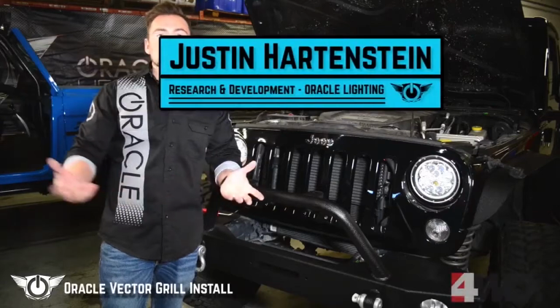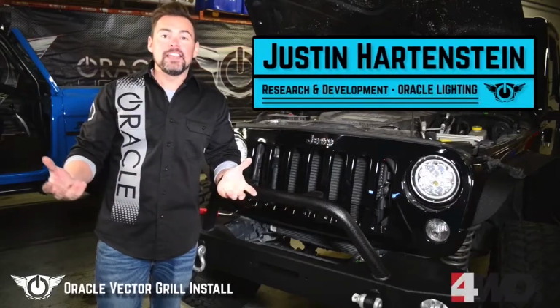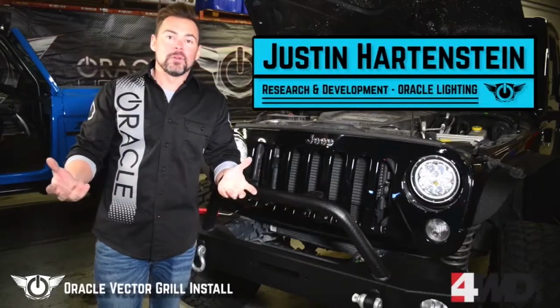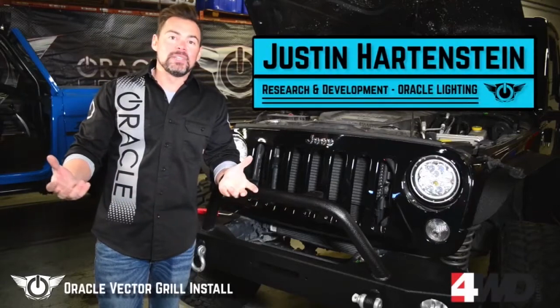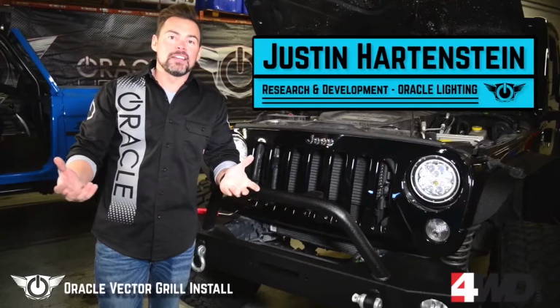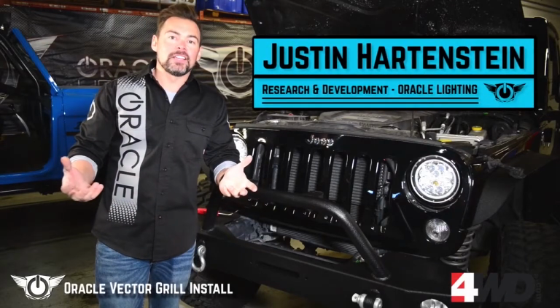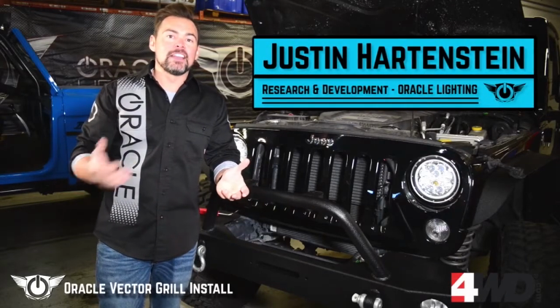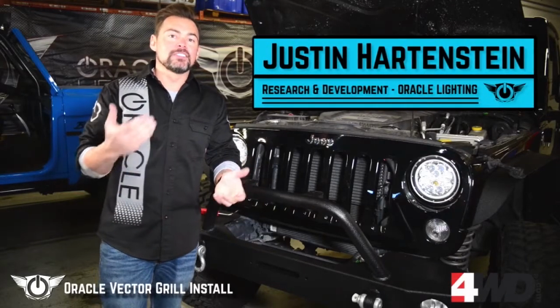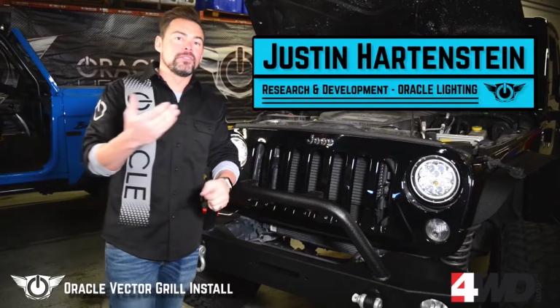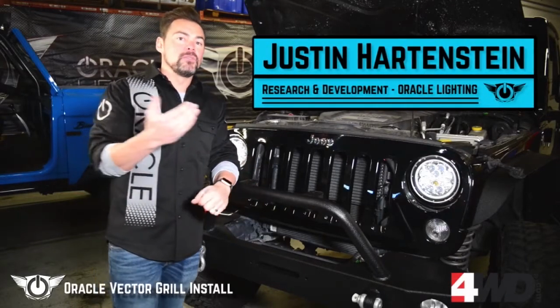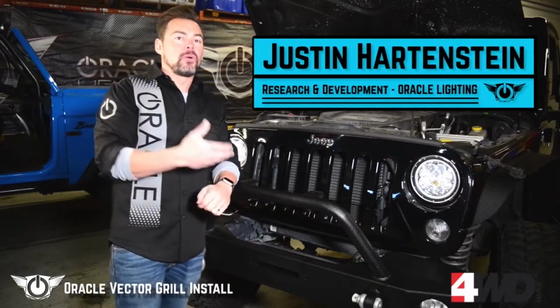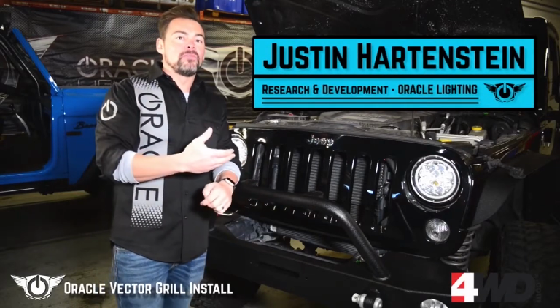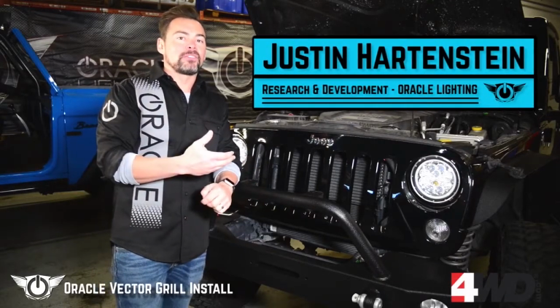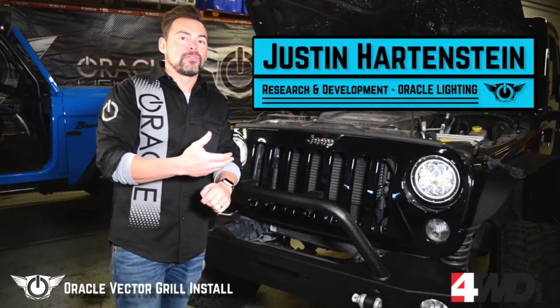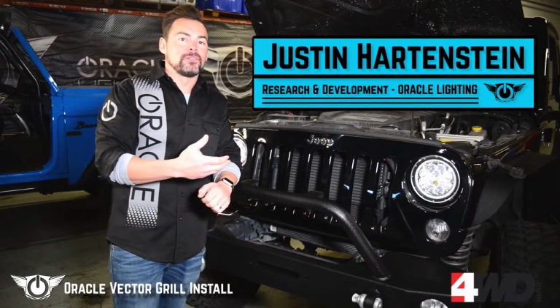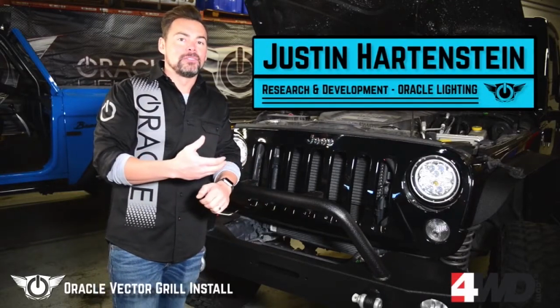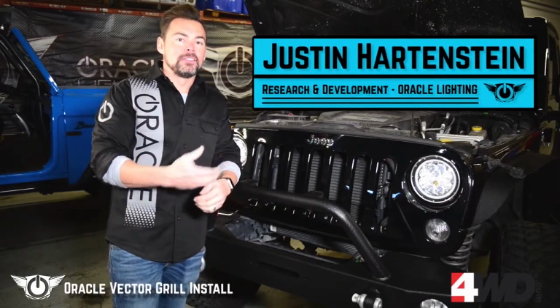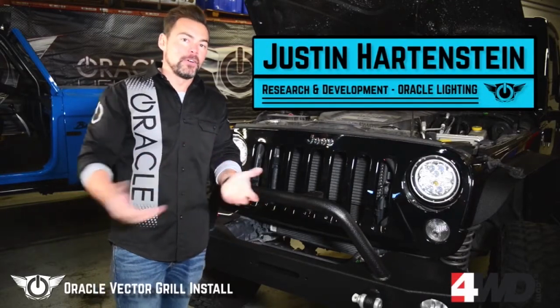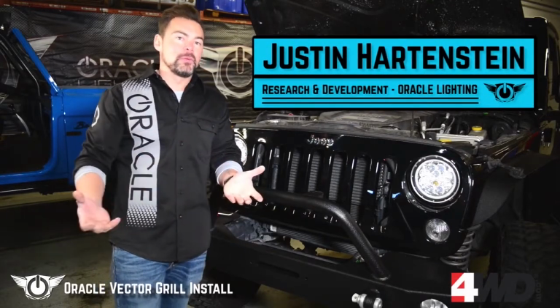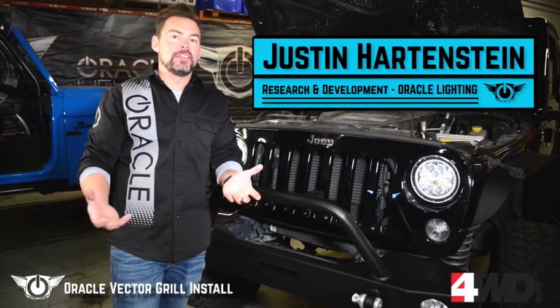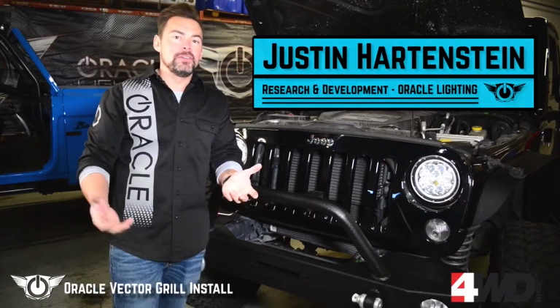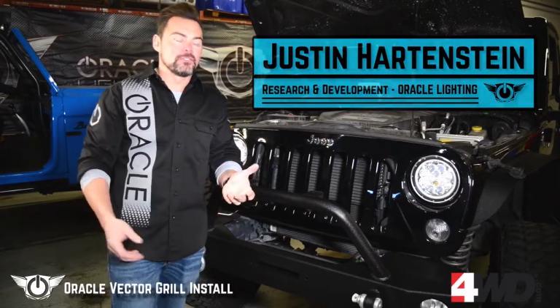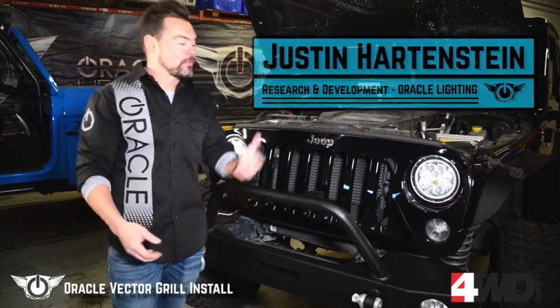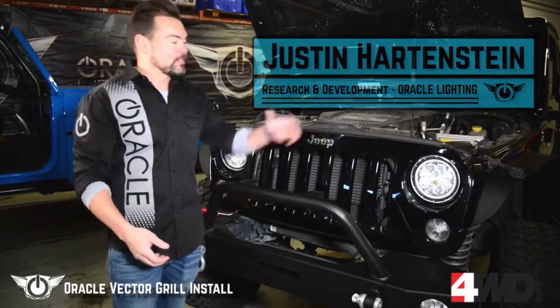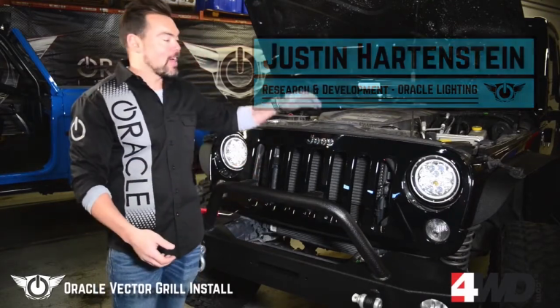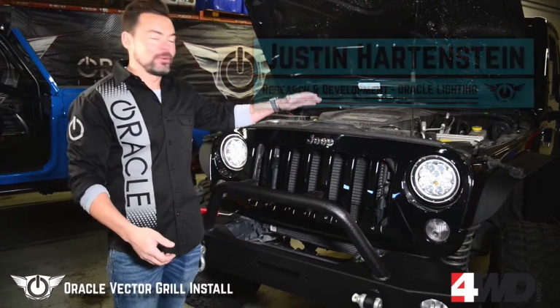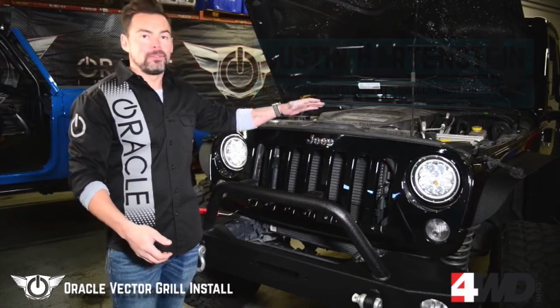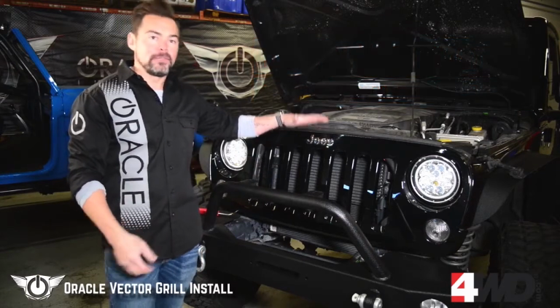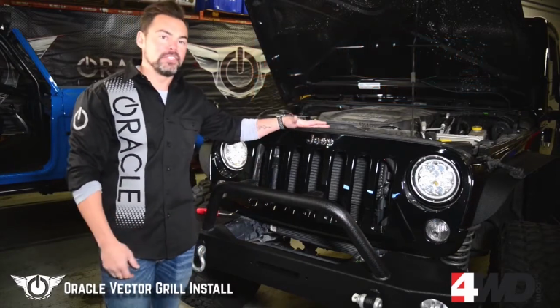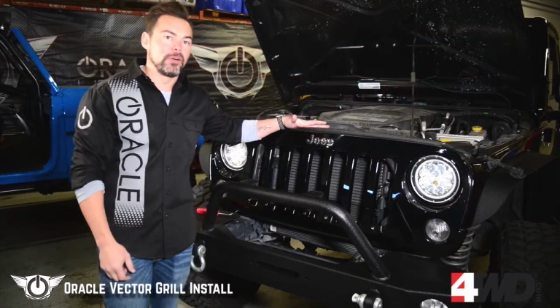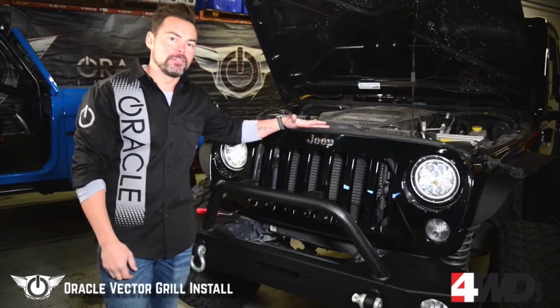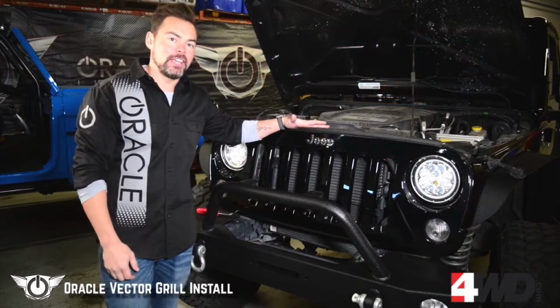Today we're going to be taking a look at how to install the new Oracle Vector Grille. The first thing we need to do is remove the stock grille off this Jeep Wrangler JK.